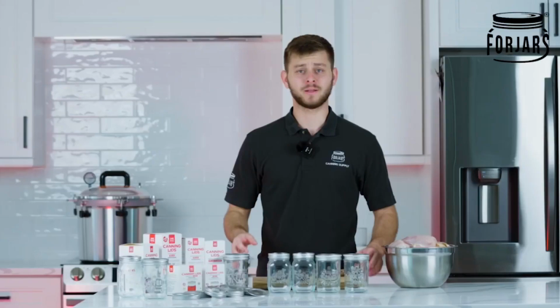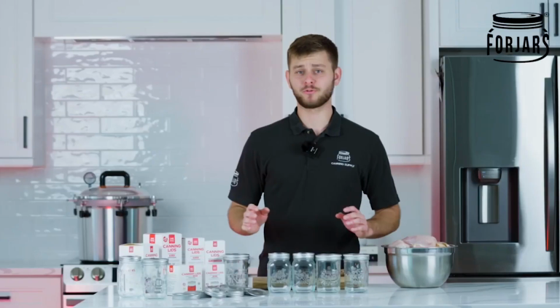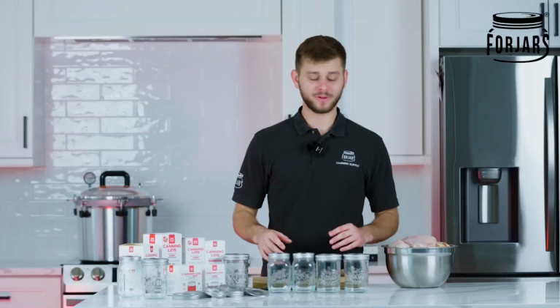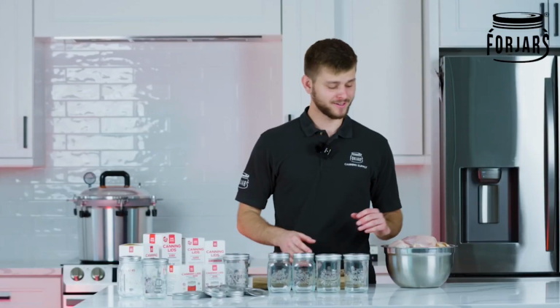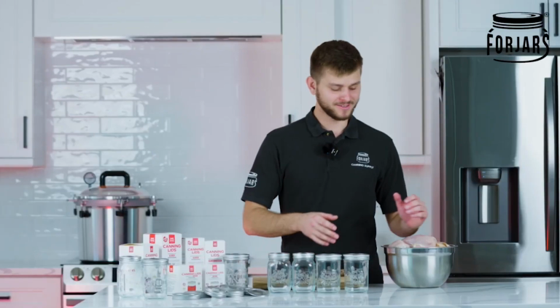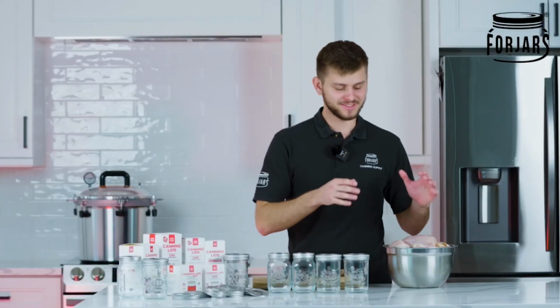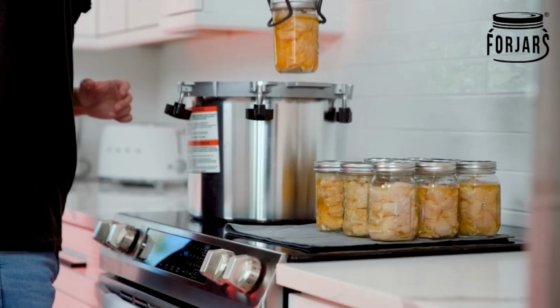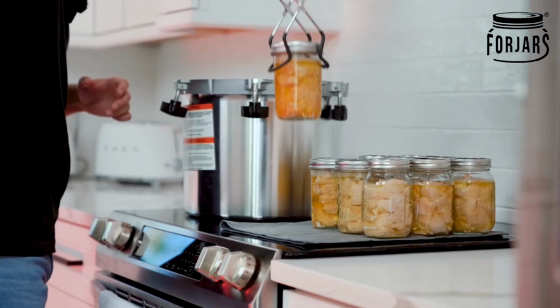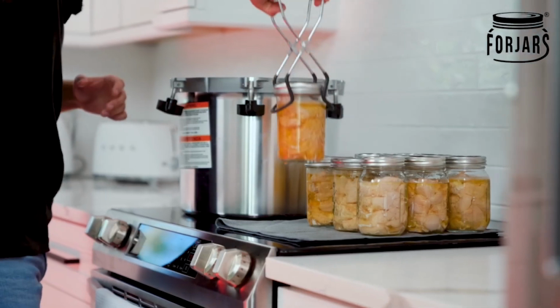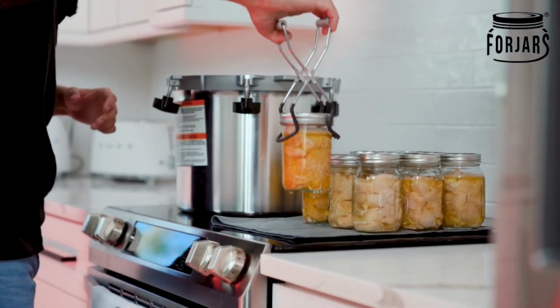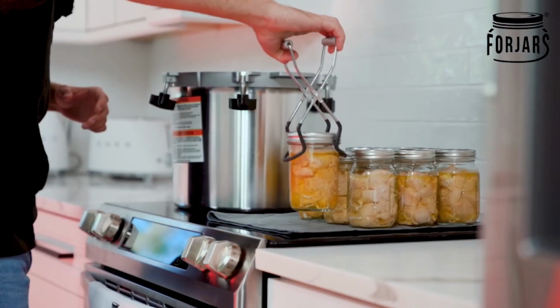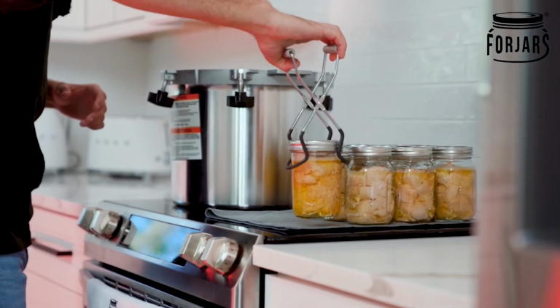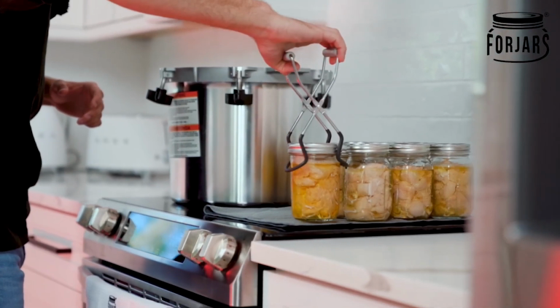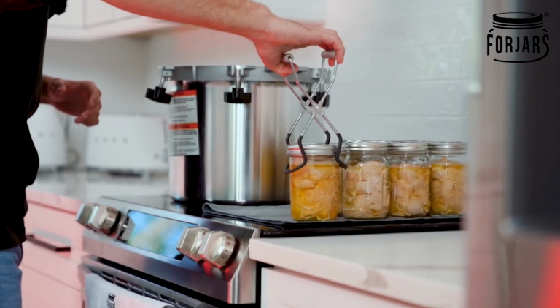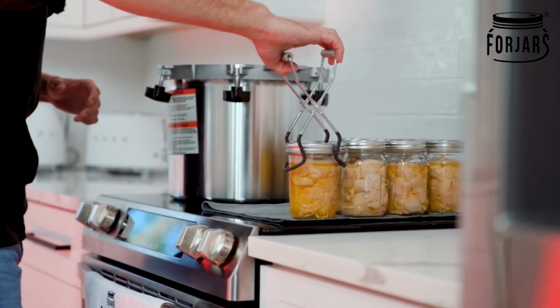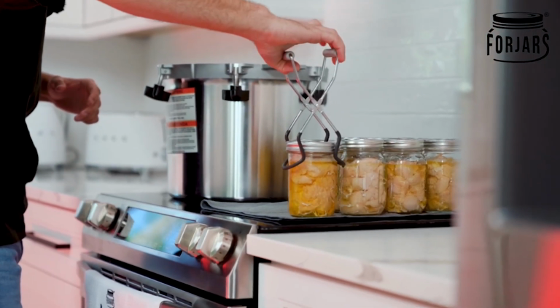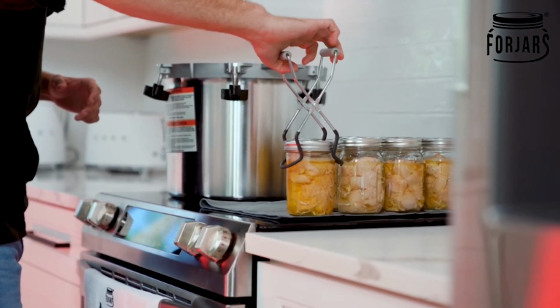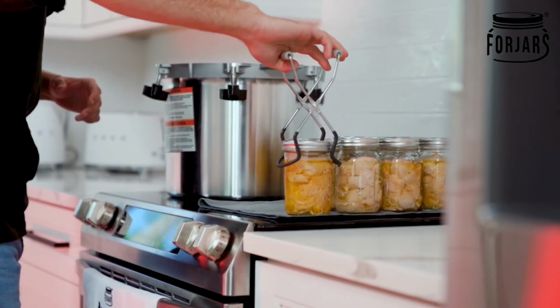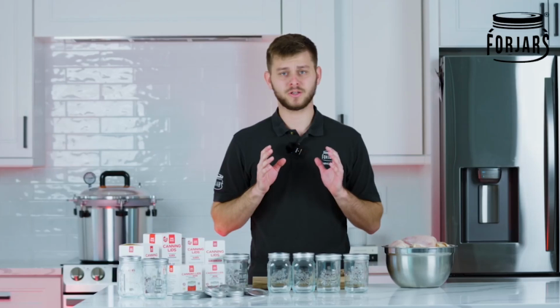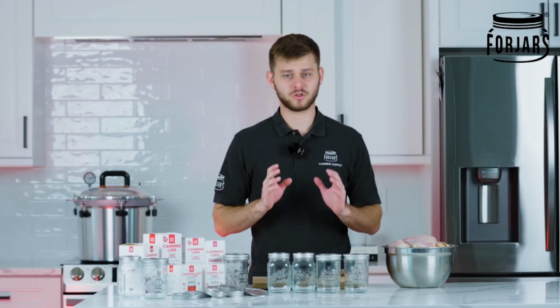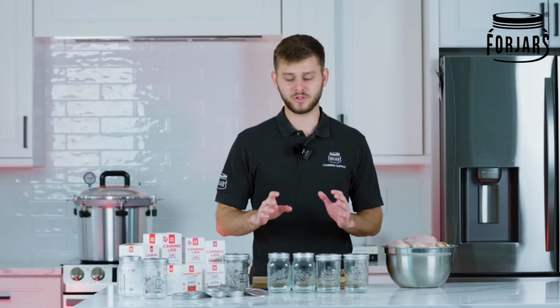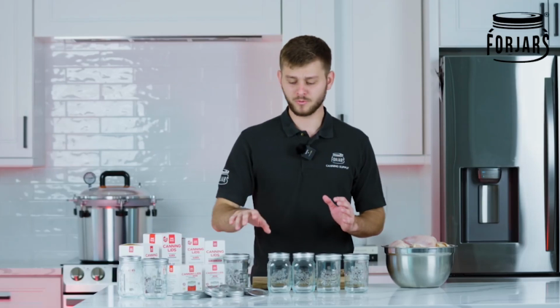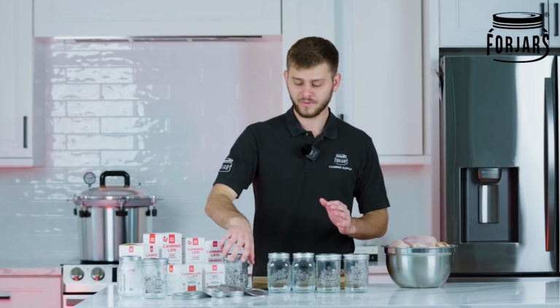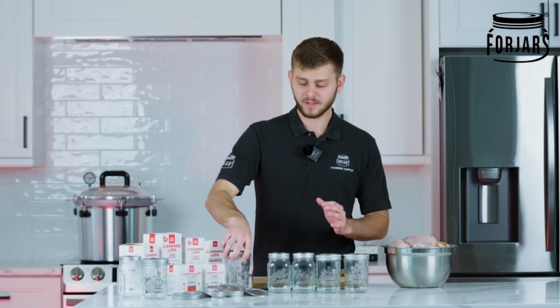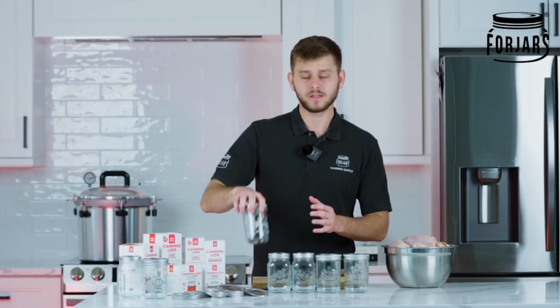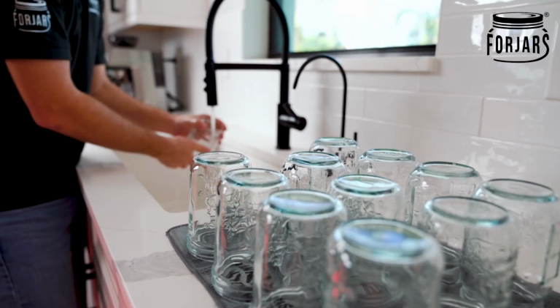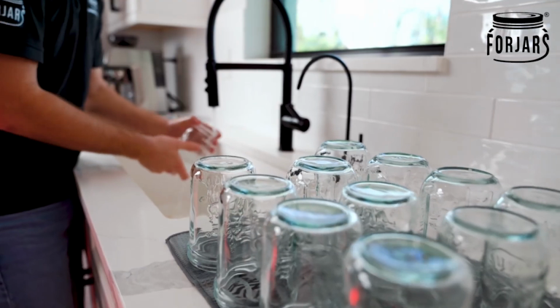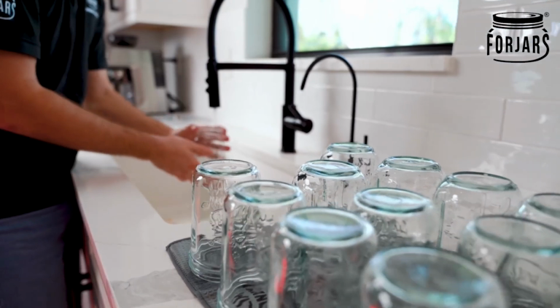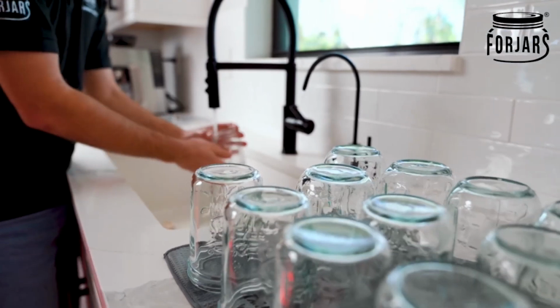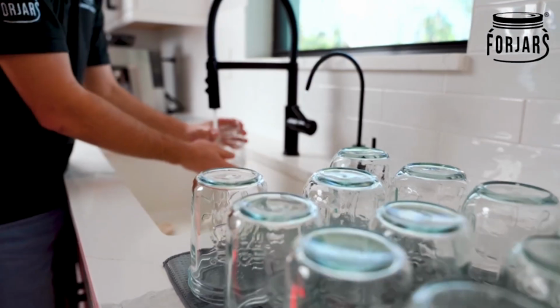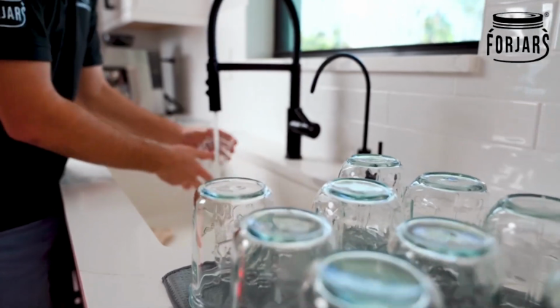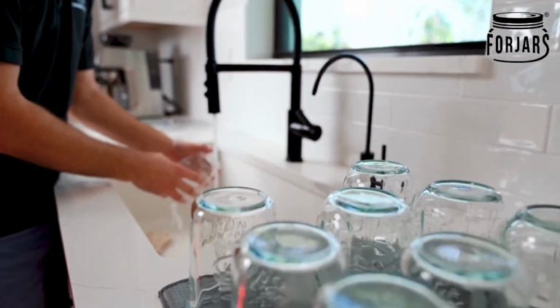Now before we get to cutting this delicious chicken, one of the things we need to make sure we do is wash our jars.